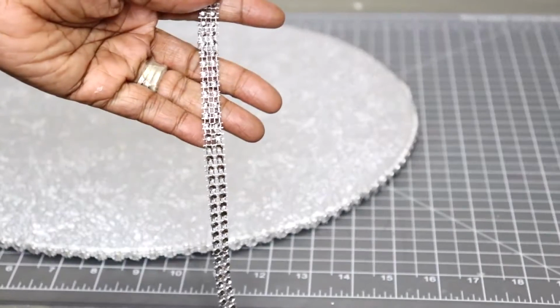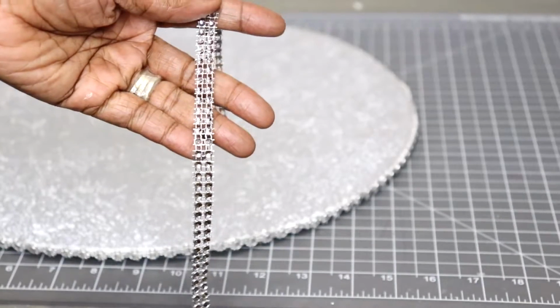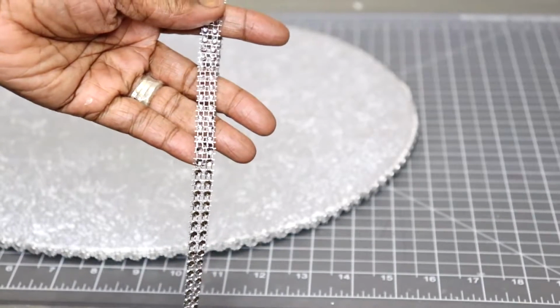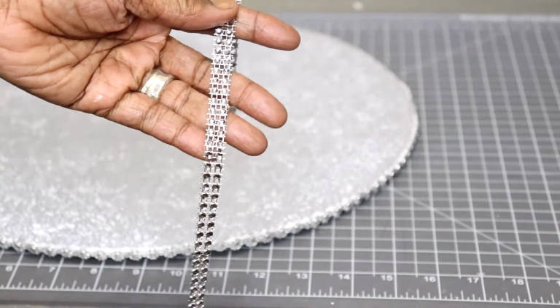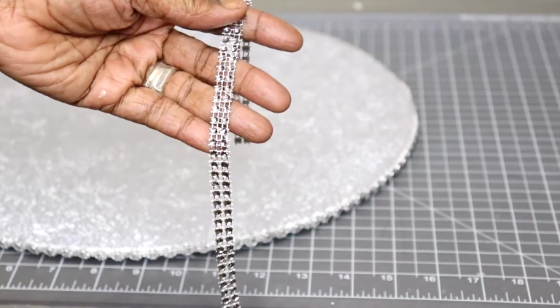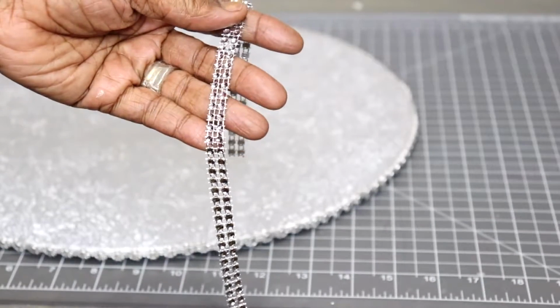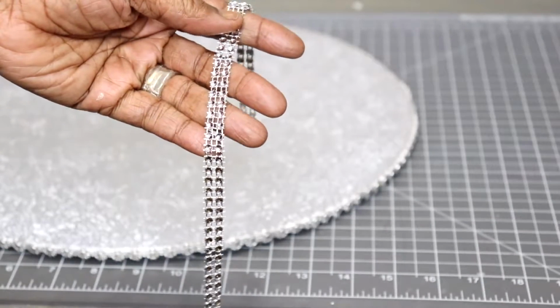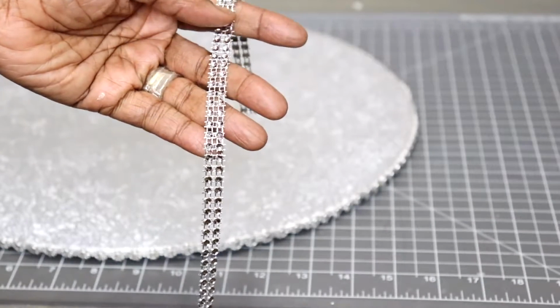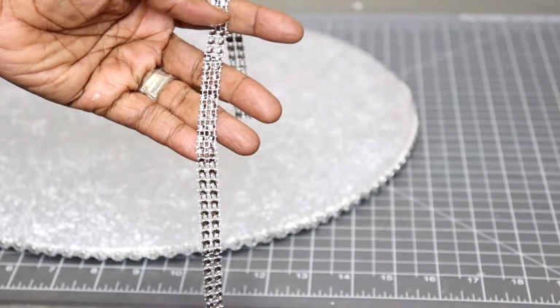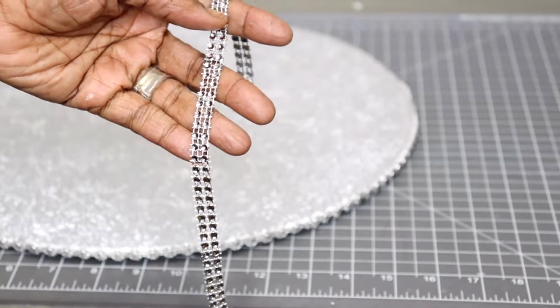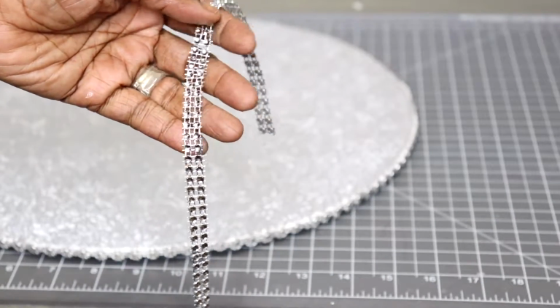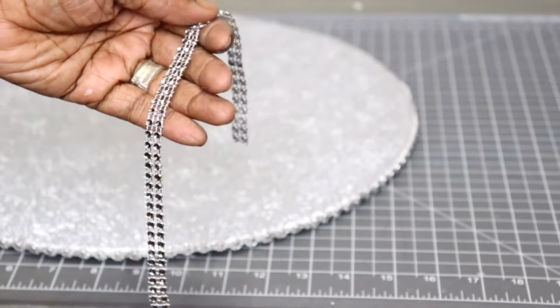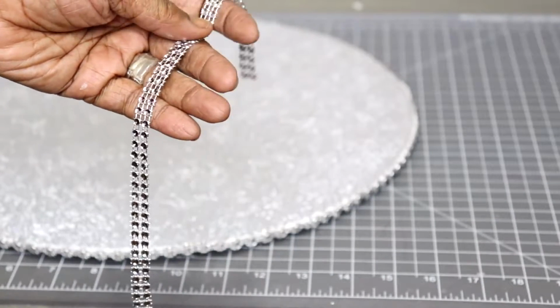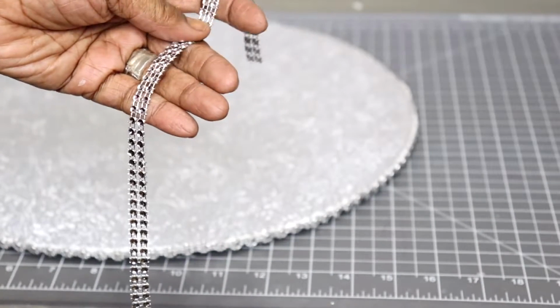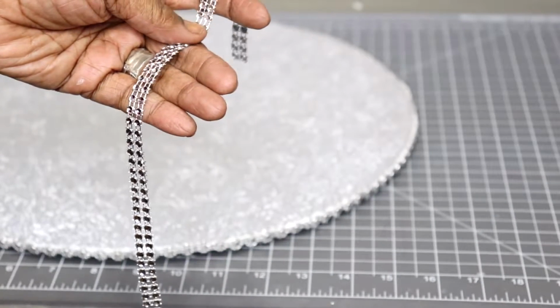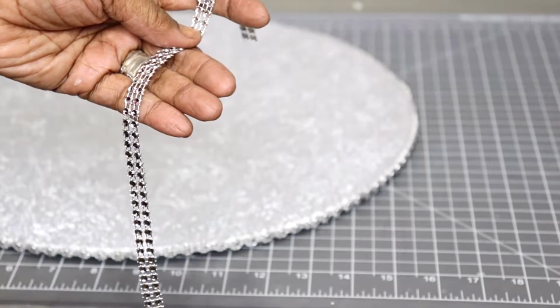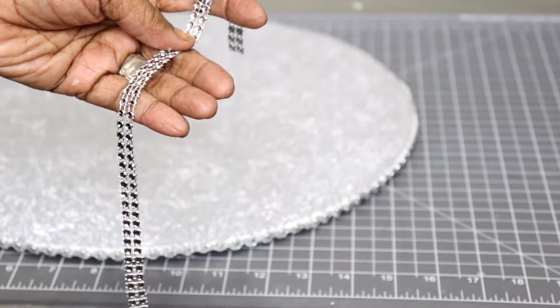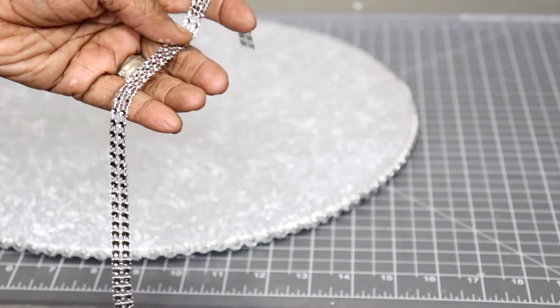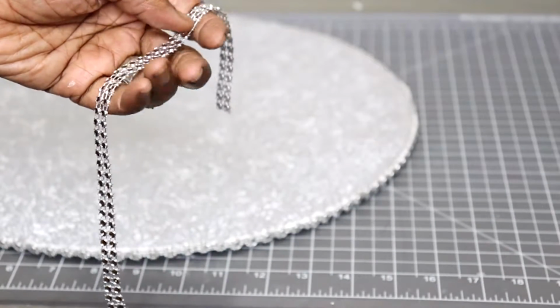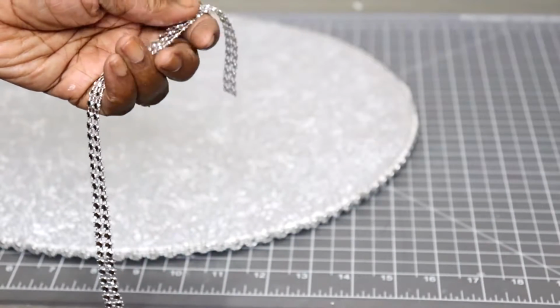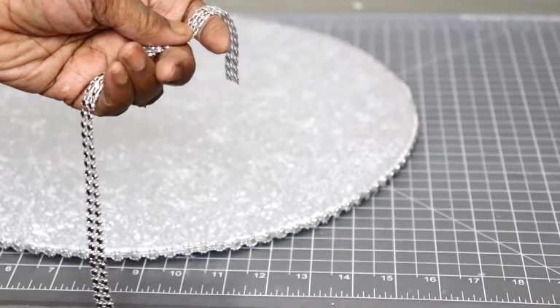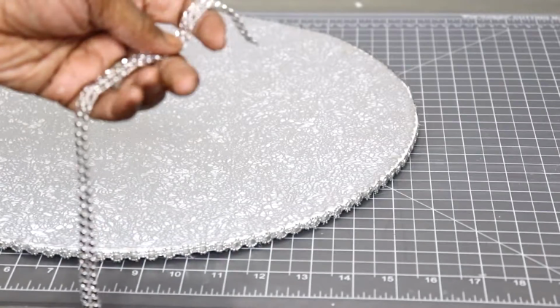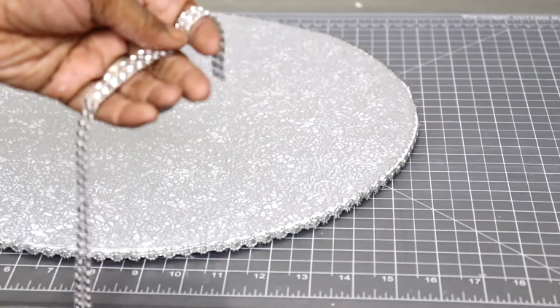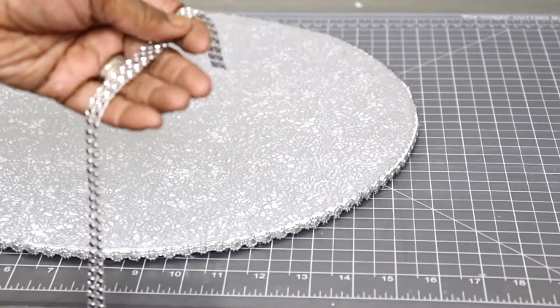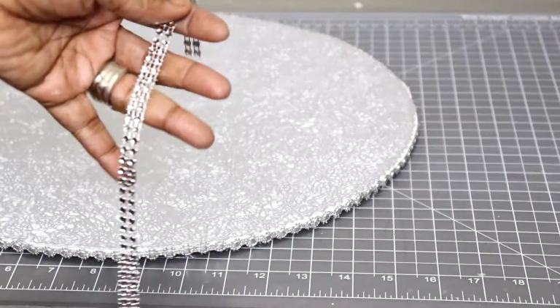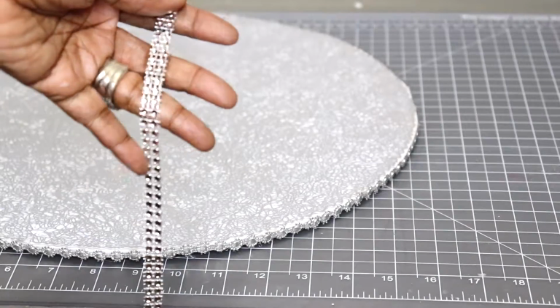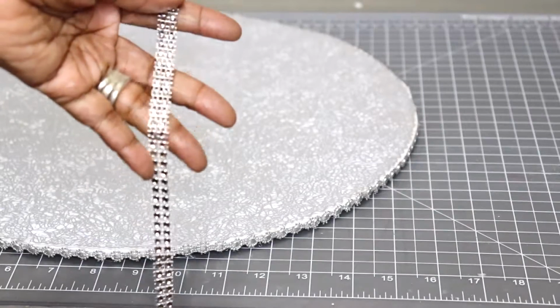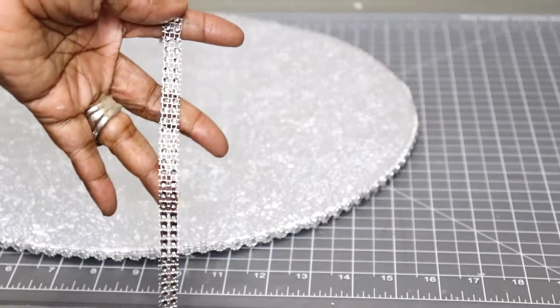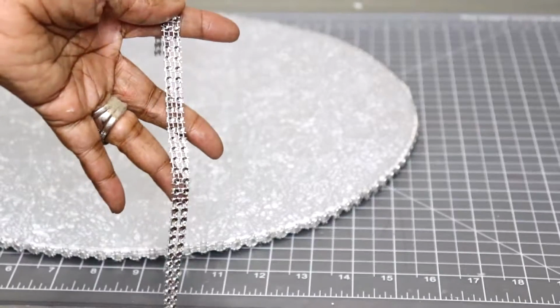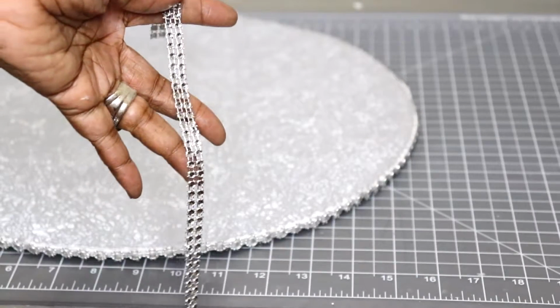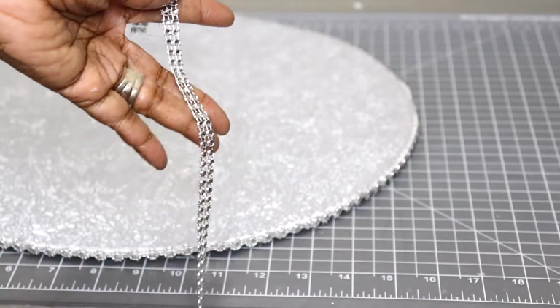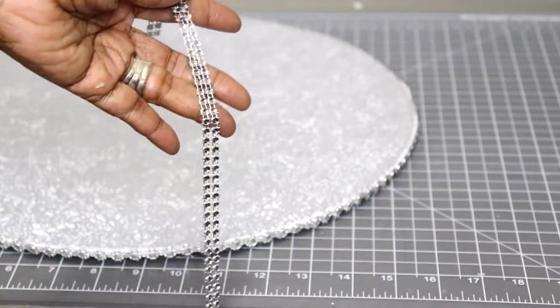Next I'm going to use this two-row diamond wrap and I'm going to hot glue it to the edge of the placemat.